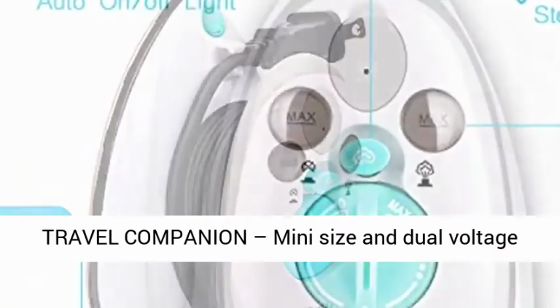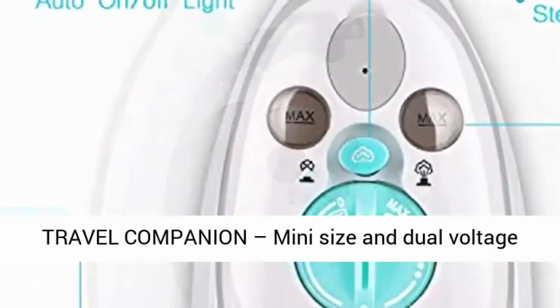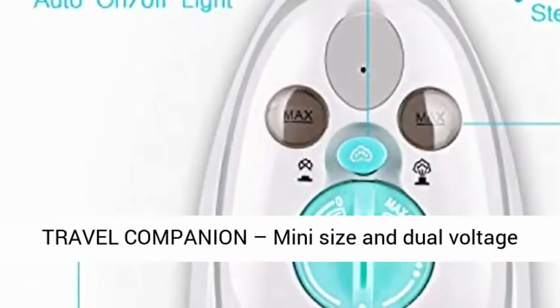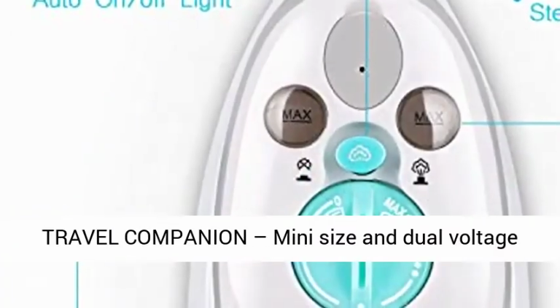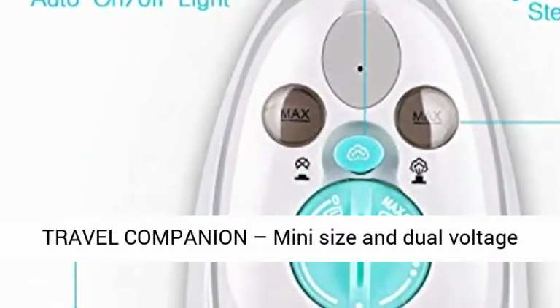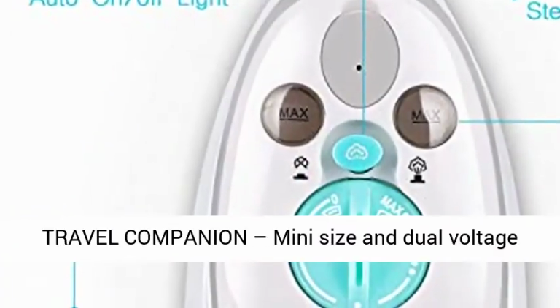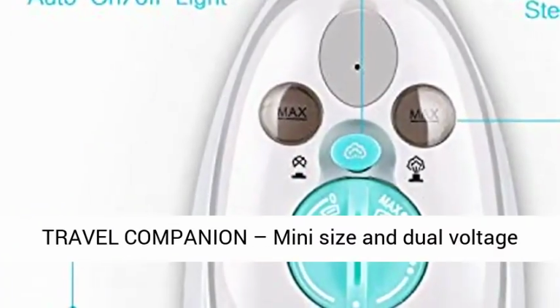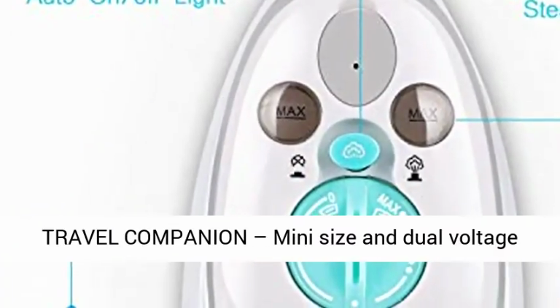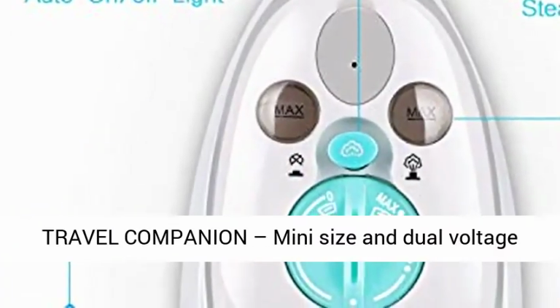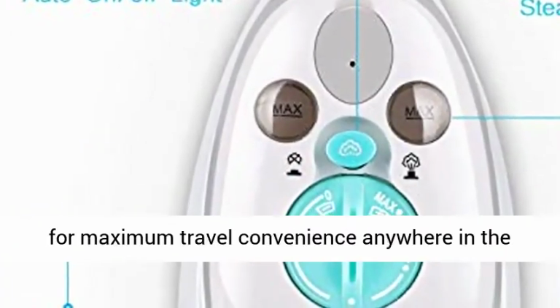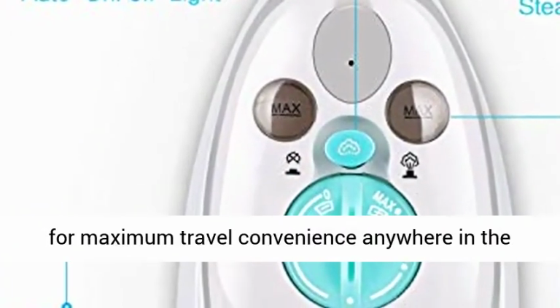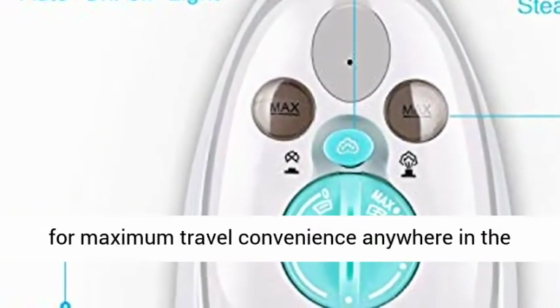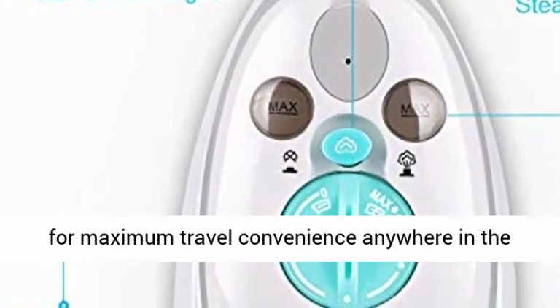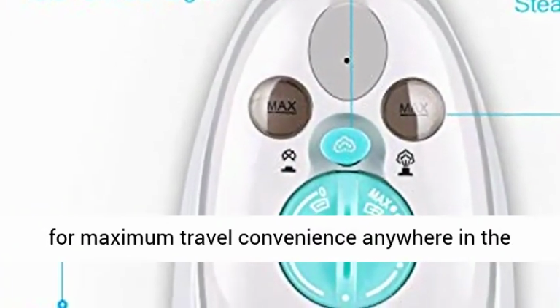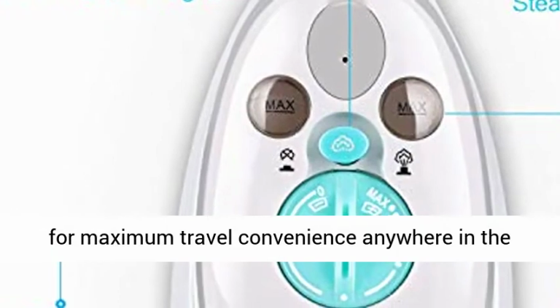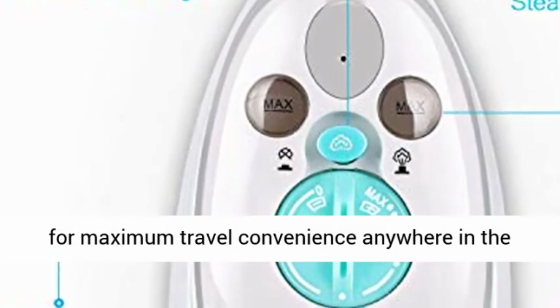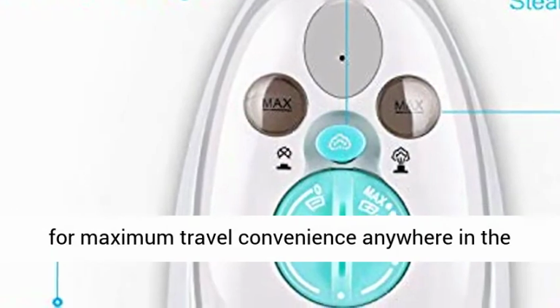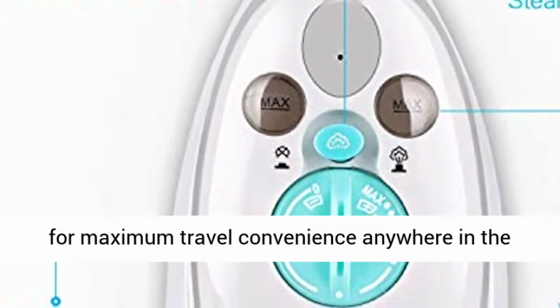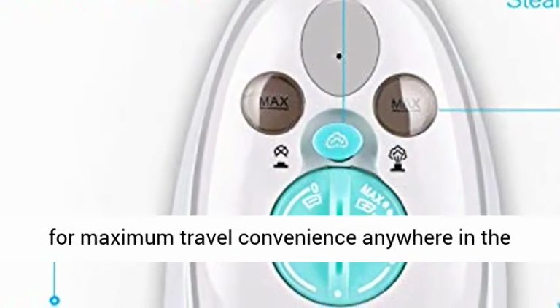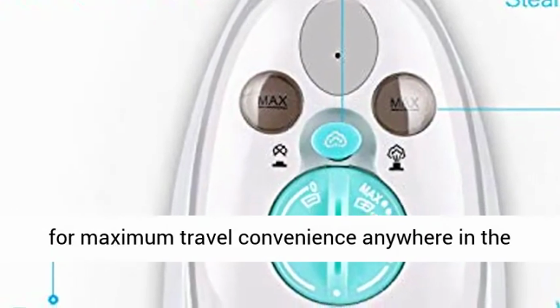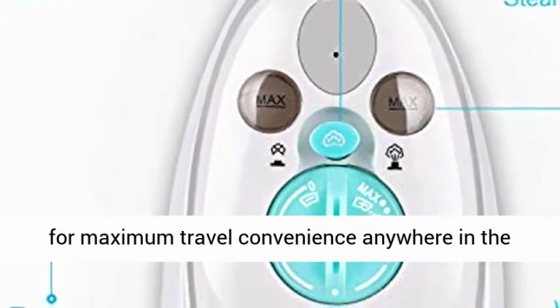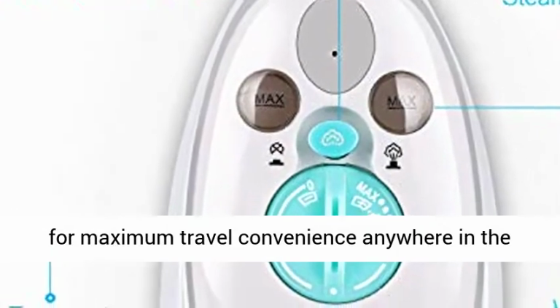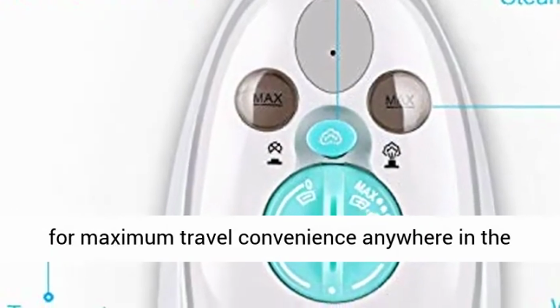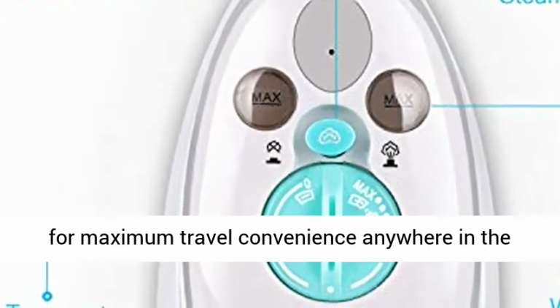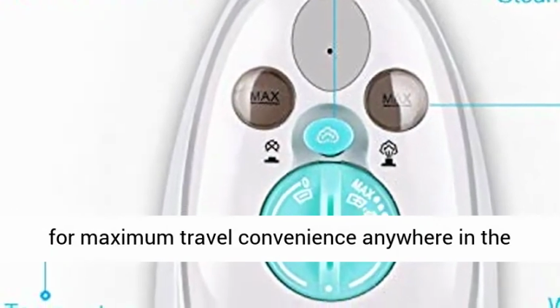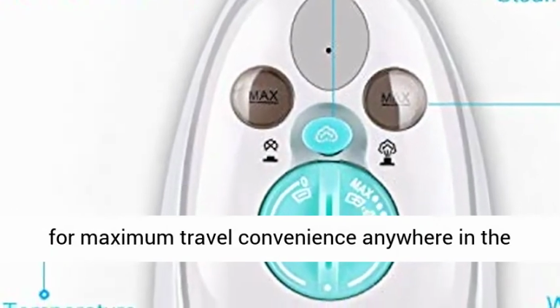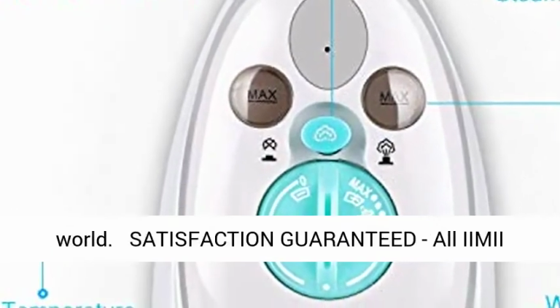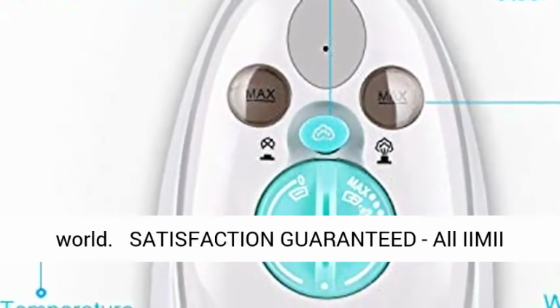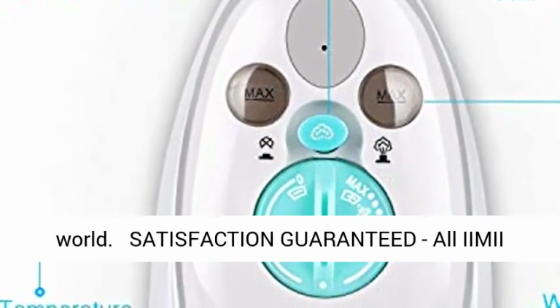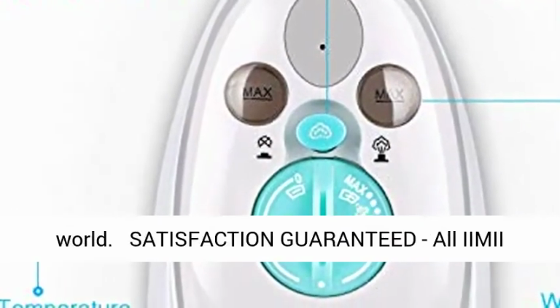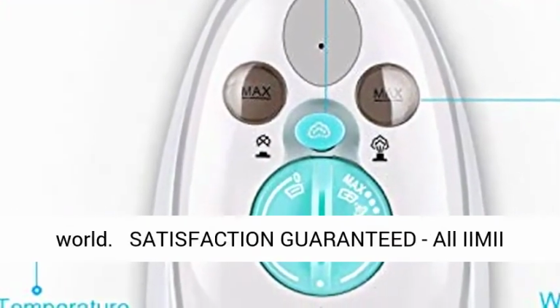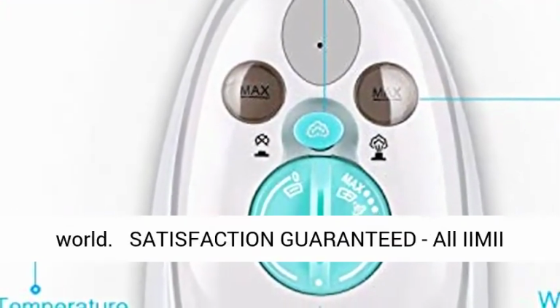Travel companion — mini size and dual voltage for maximum travel convenience anywhere in the world.